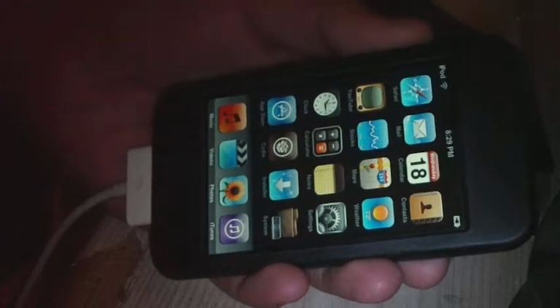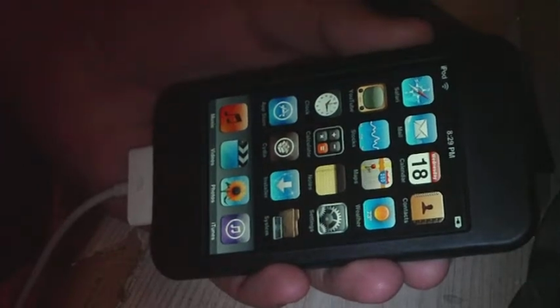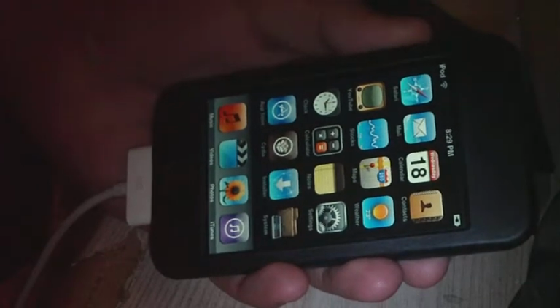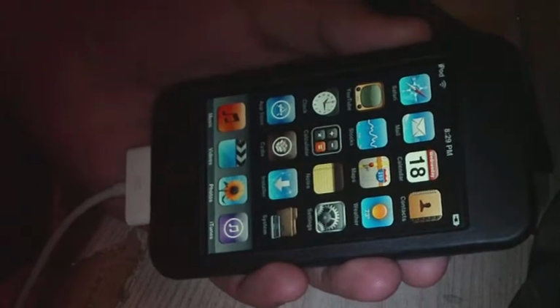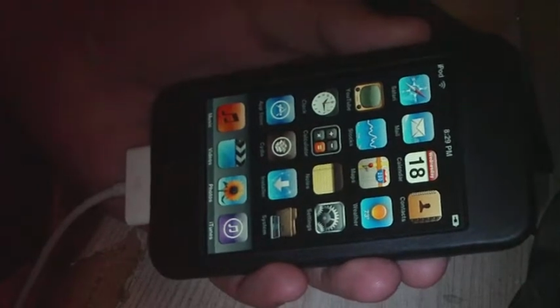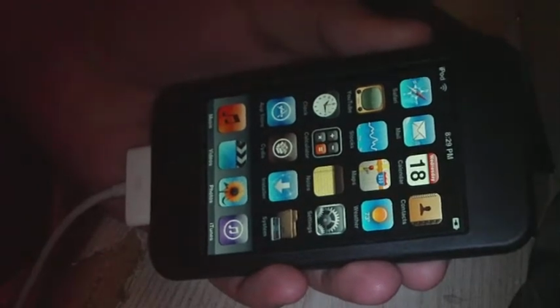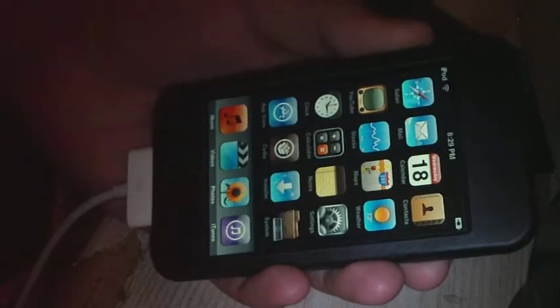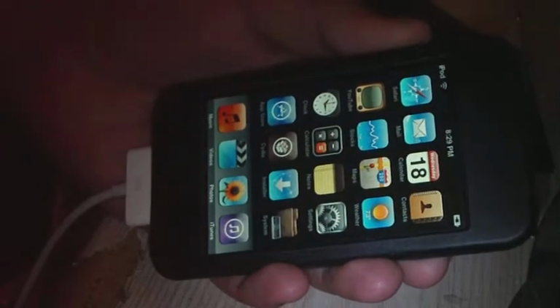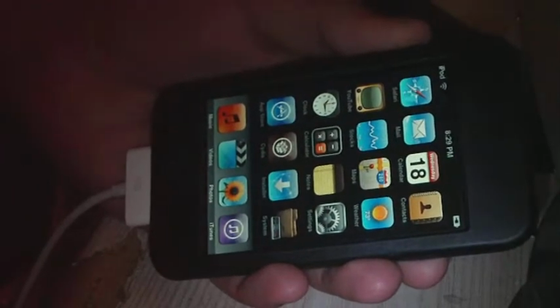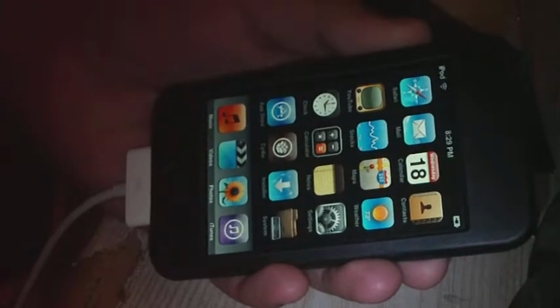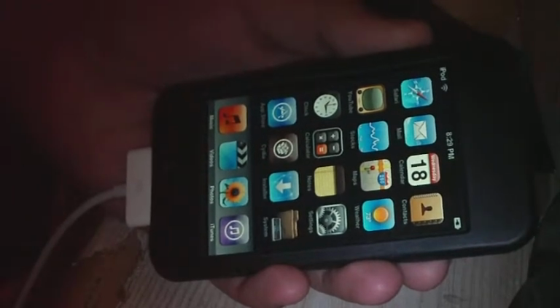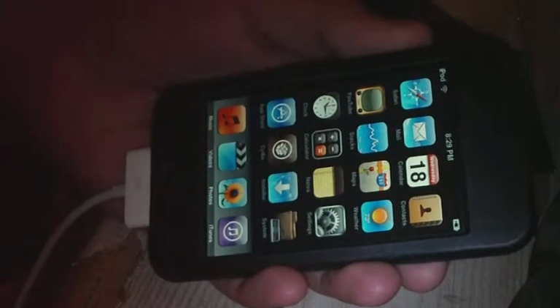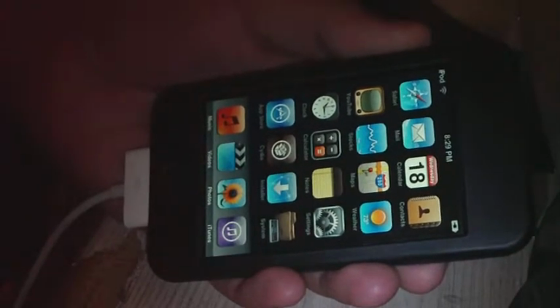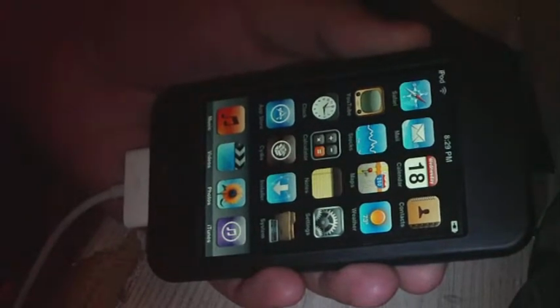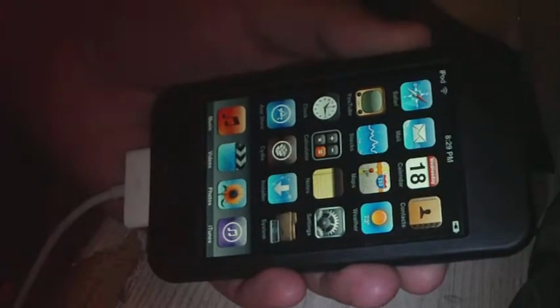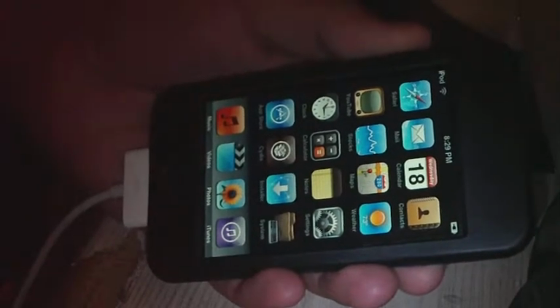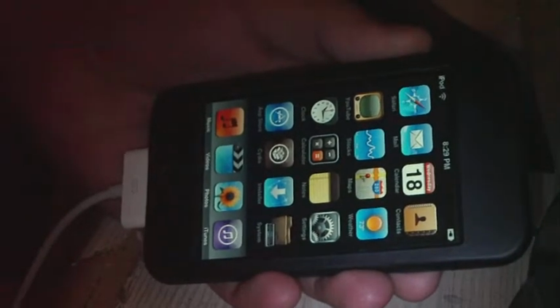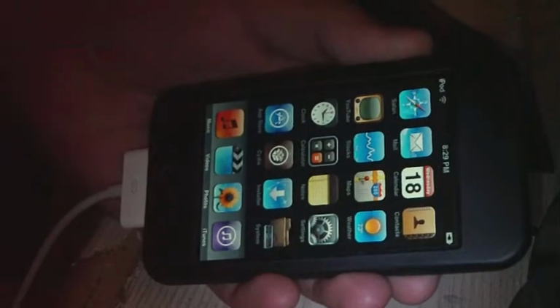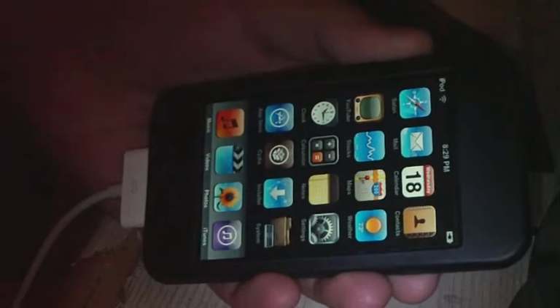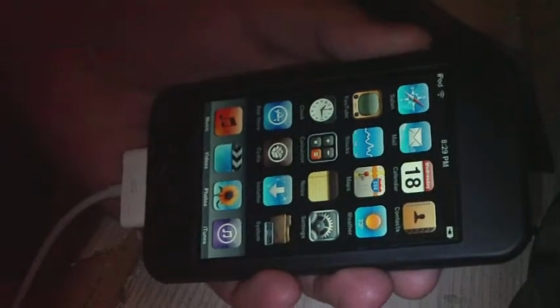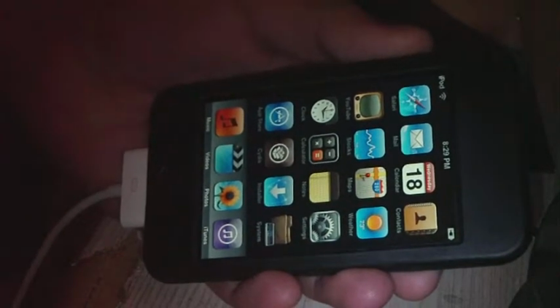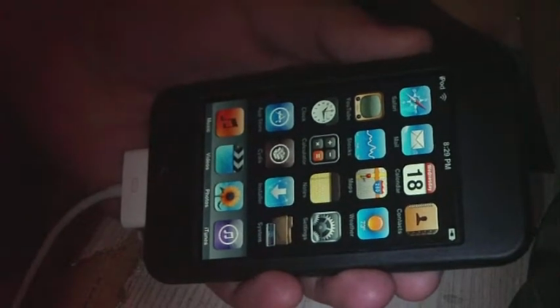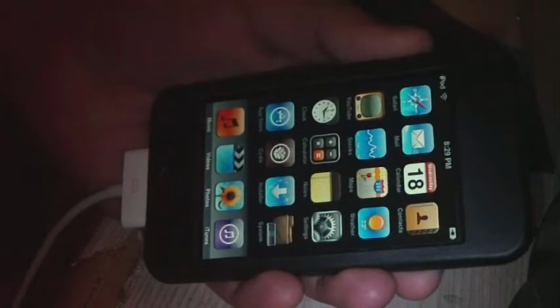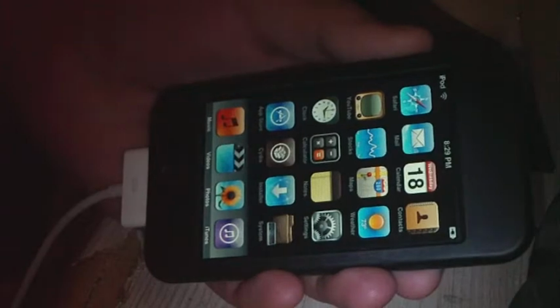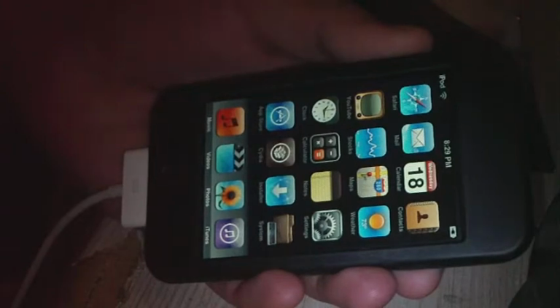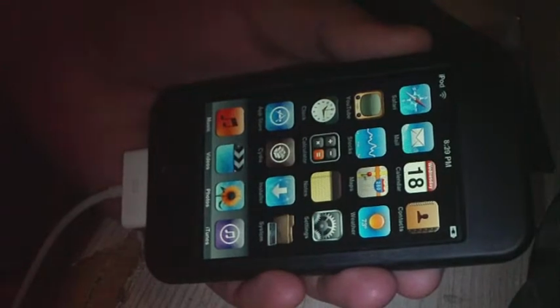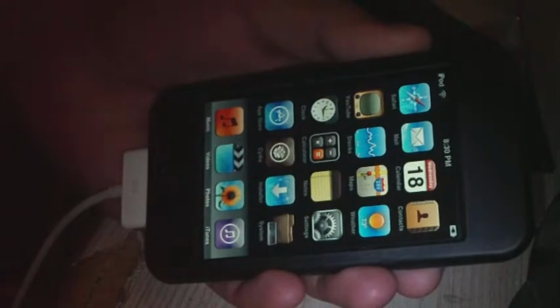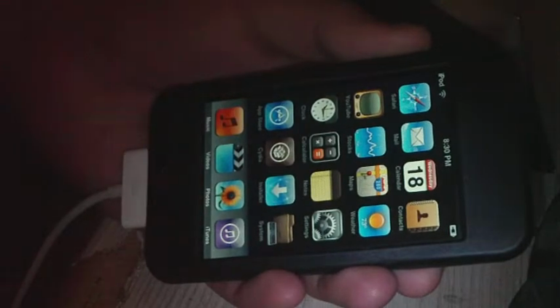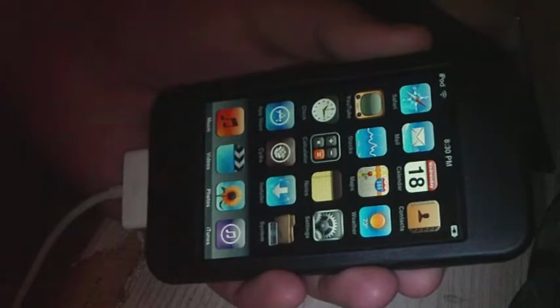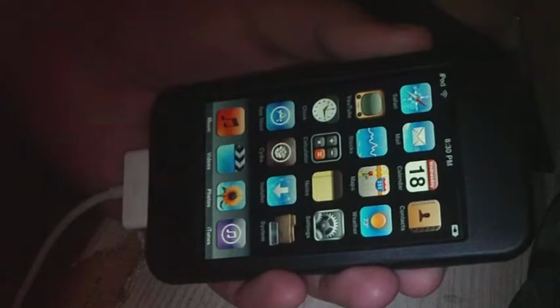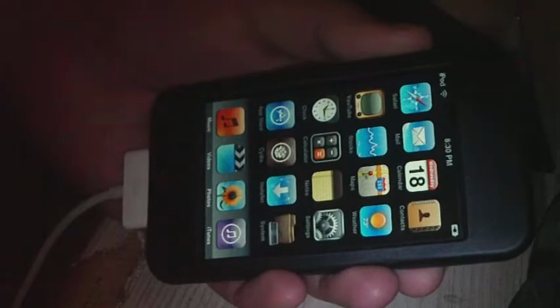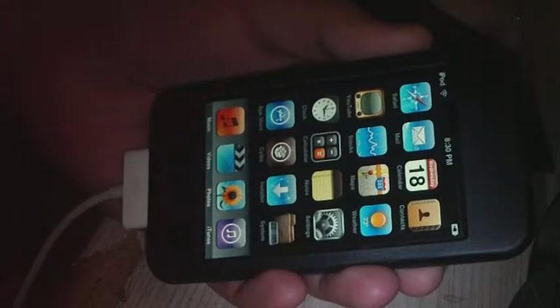What's up guys, I'm about to show you how to get WinterBoard on your jailbroken iPod Touch 2nd generation.